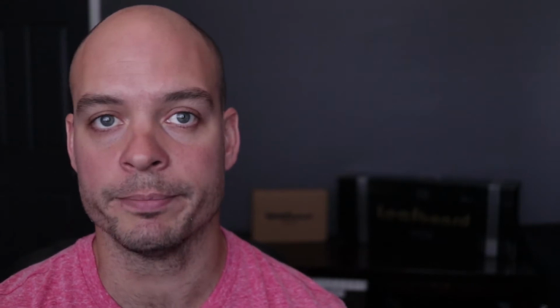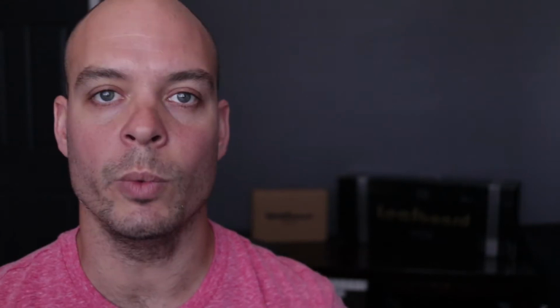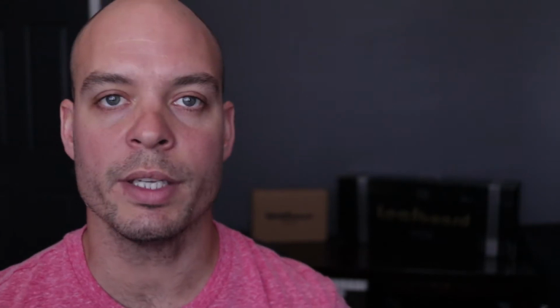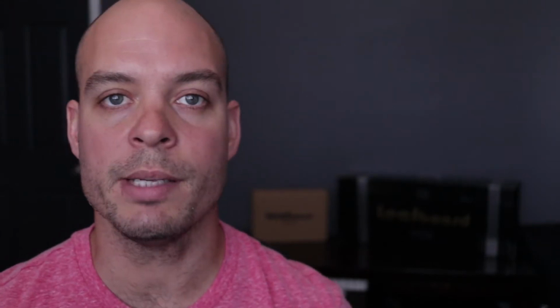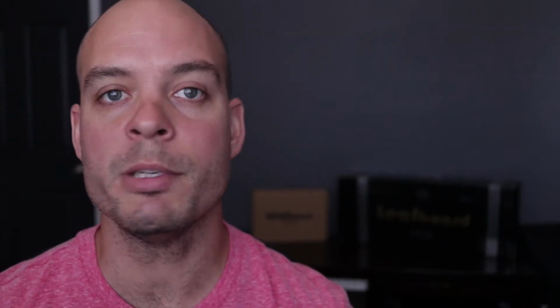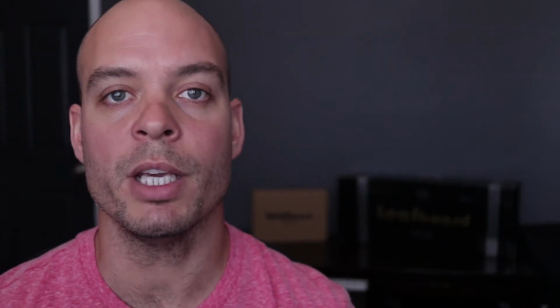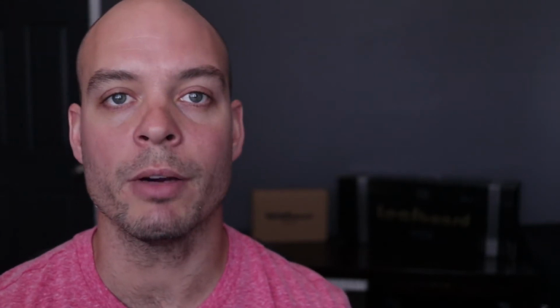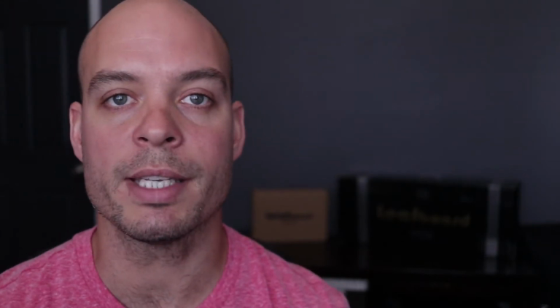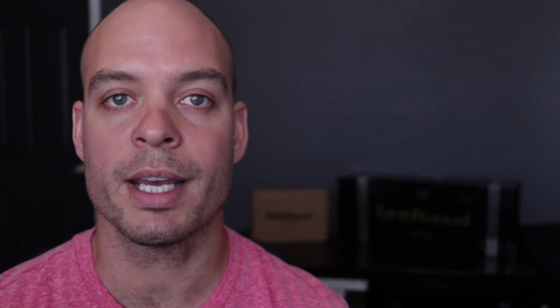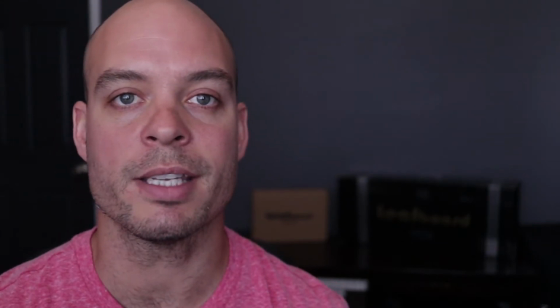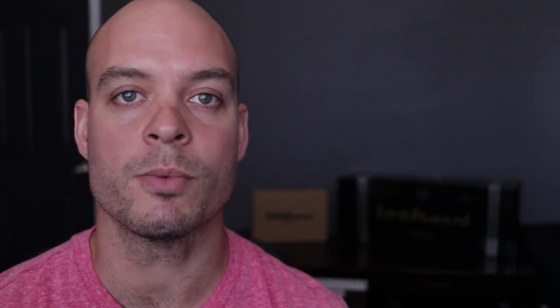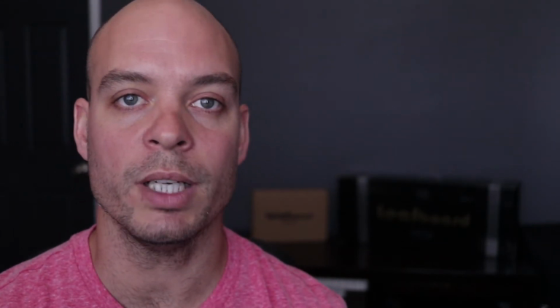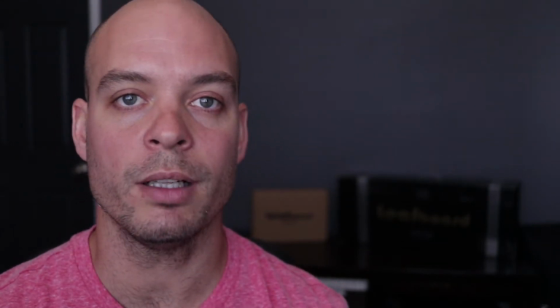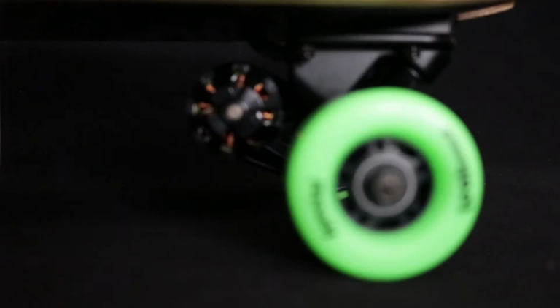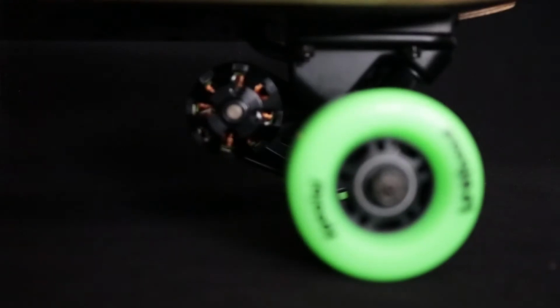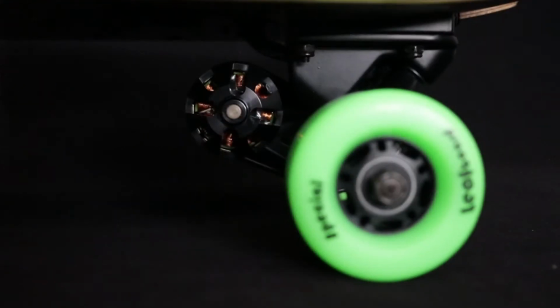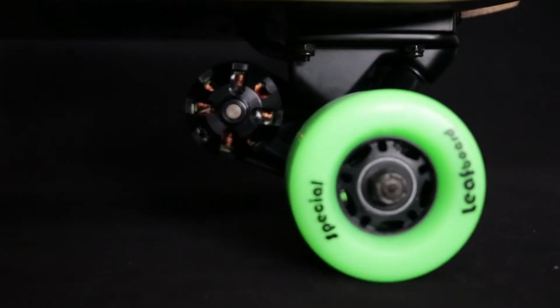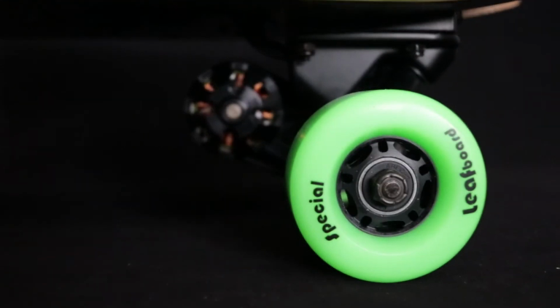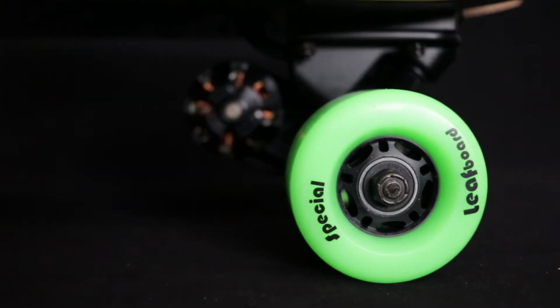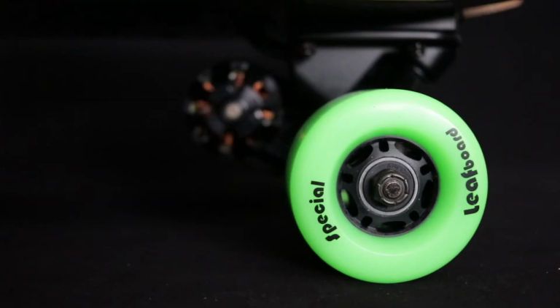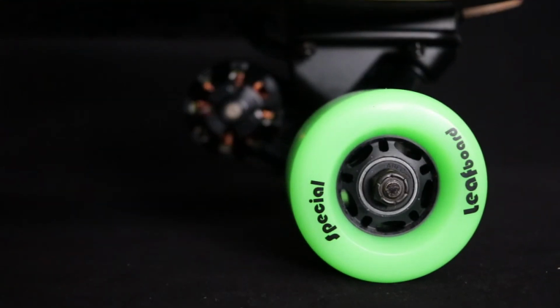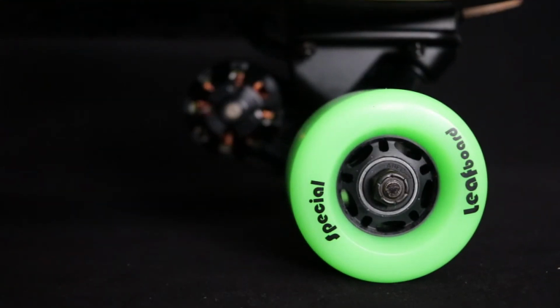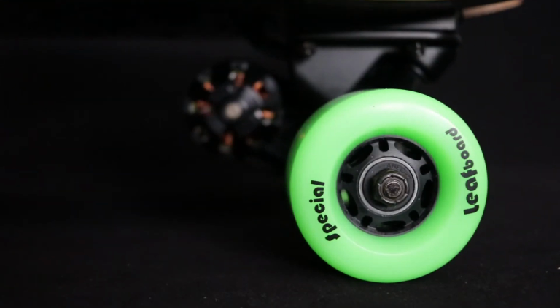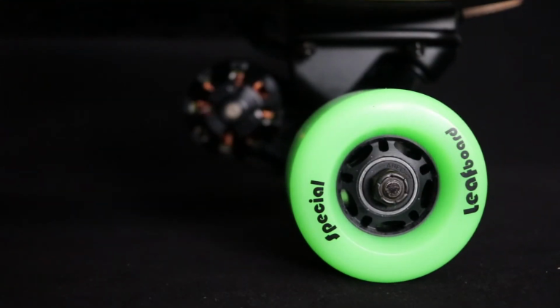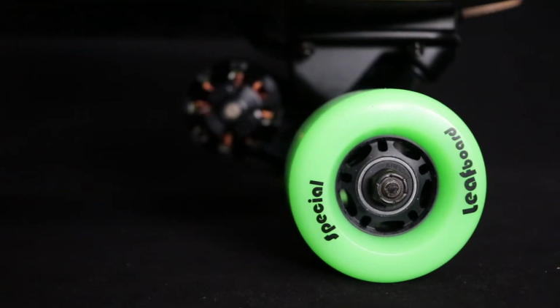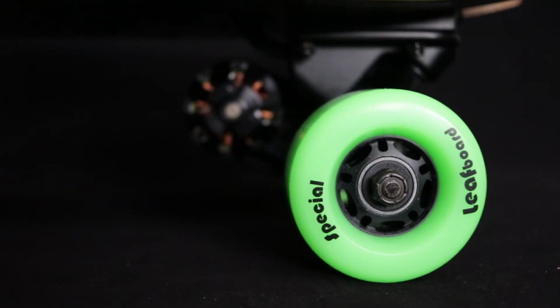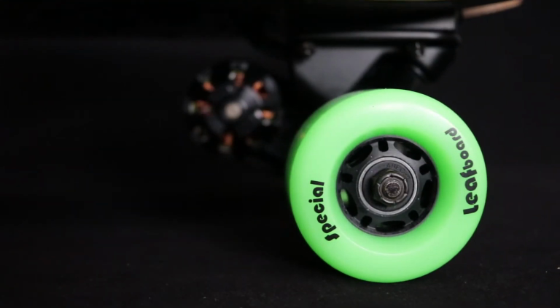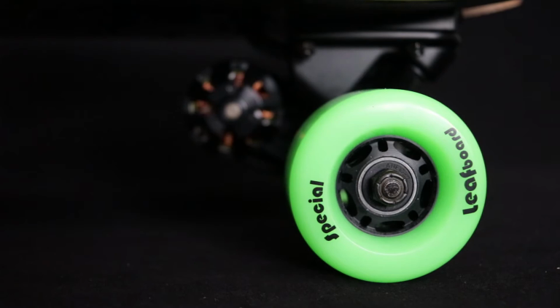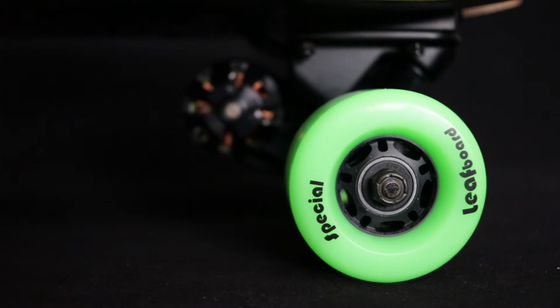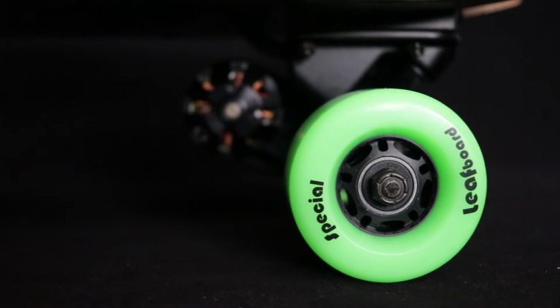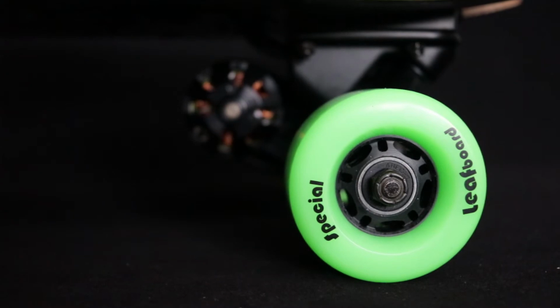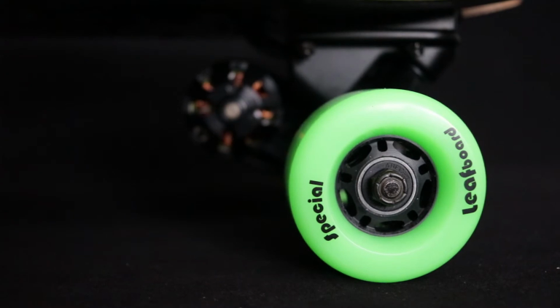The wheels seem to be a great size as well — they're going to be able to handle minor bumps on the road with ease.